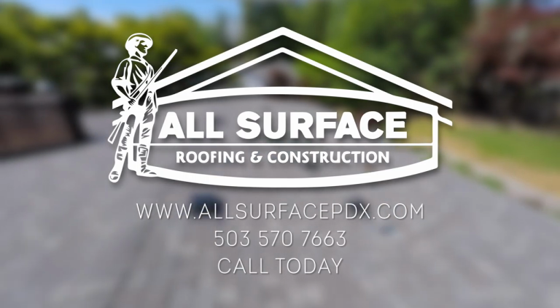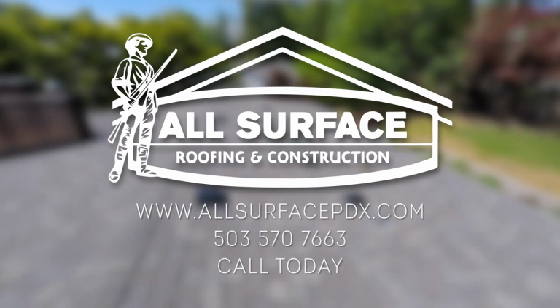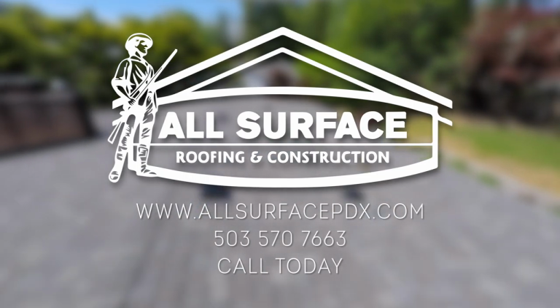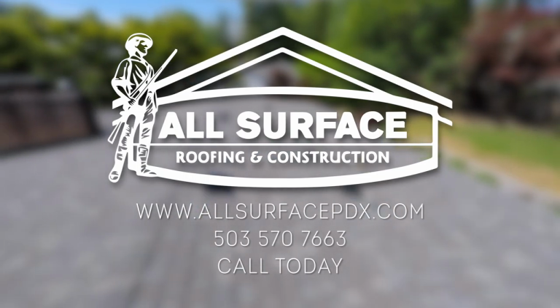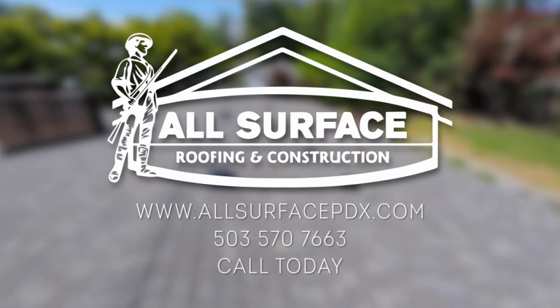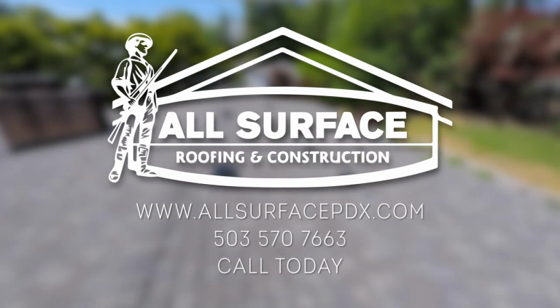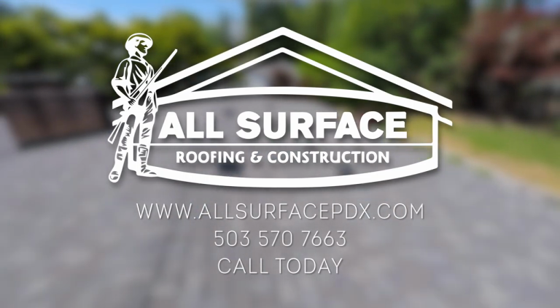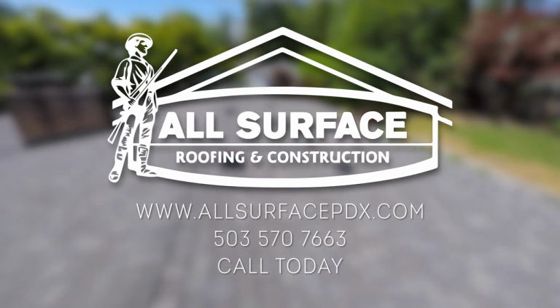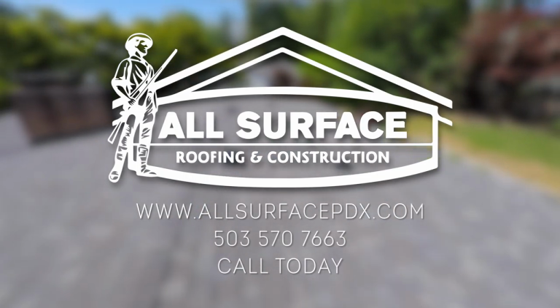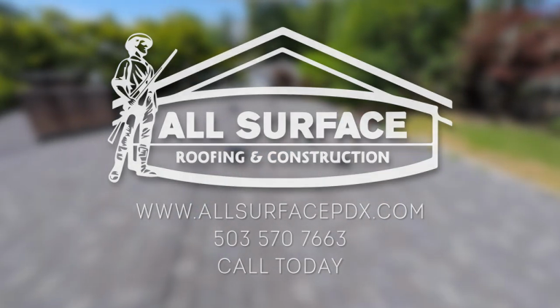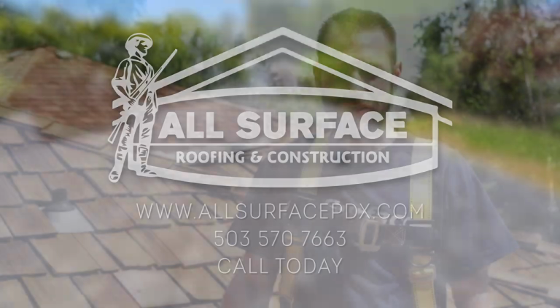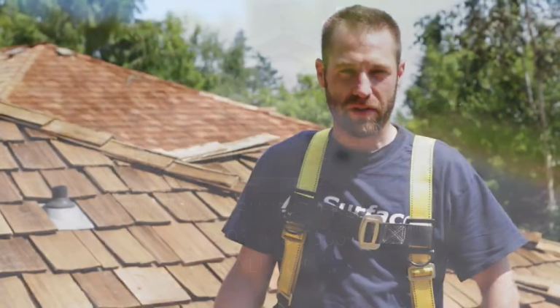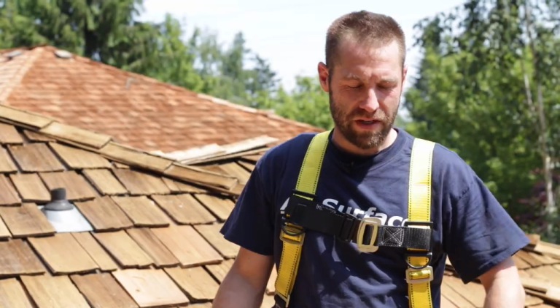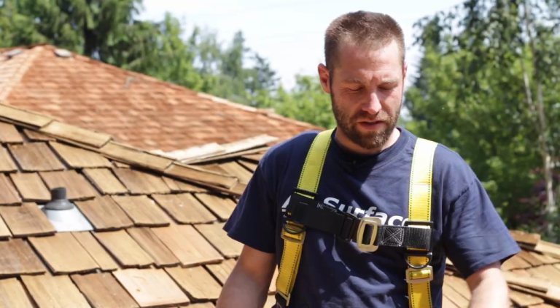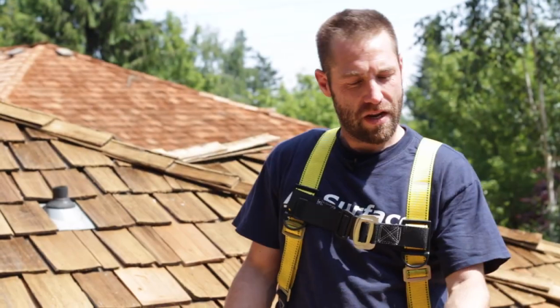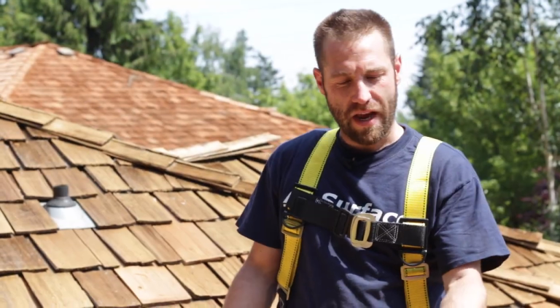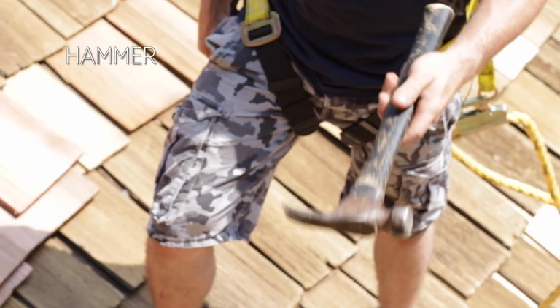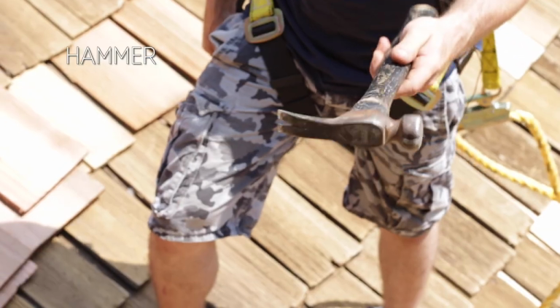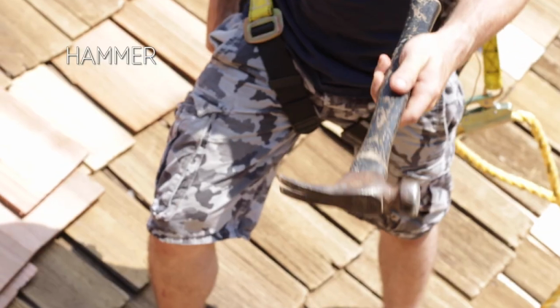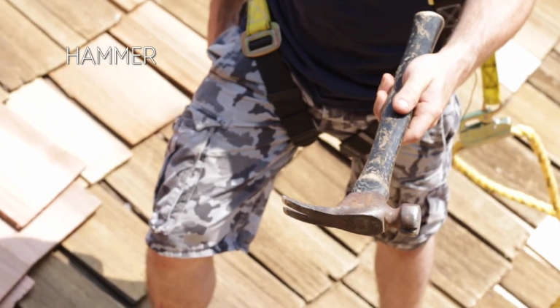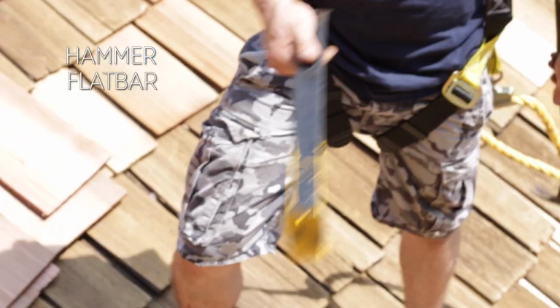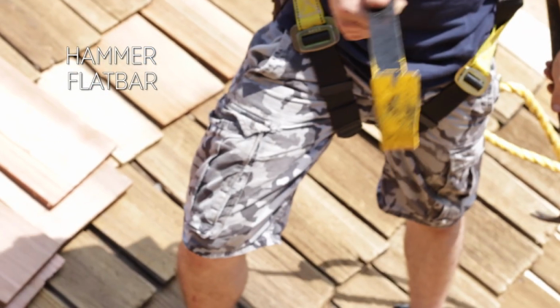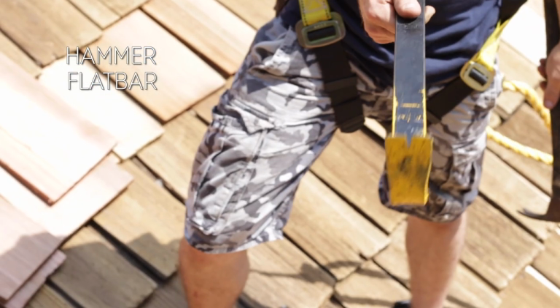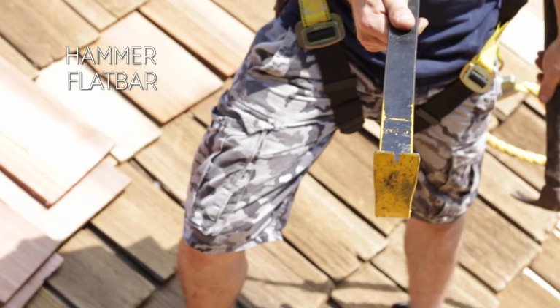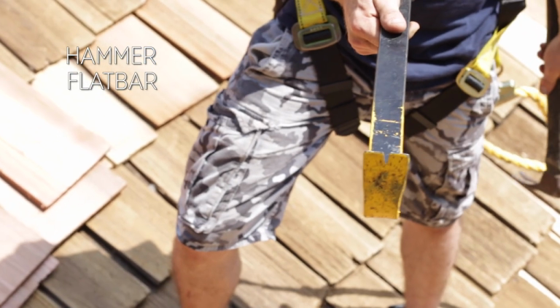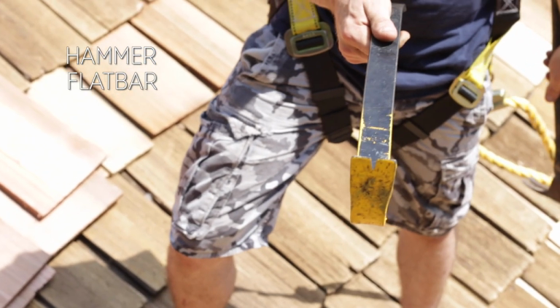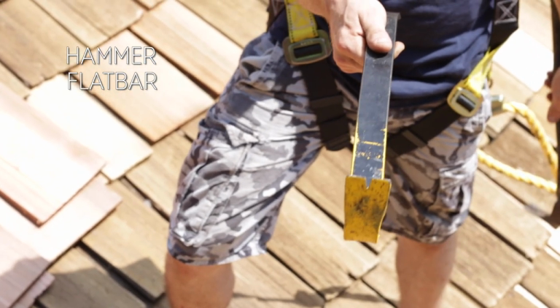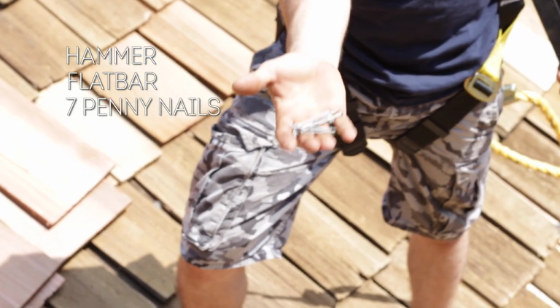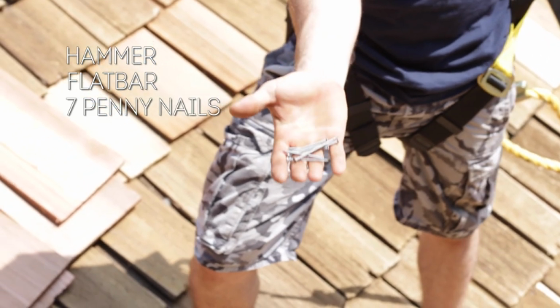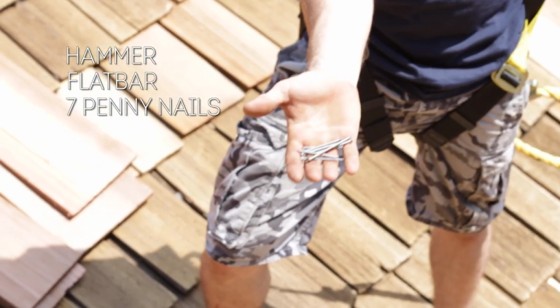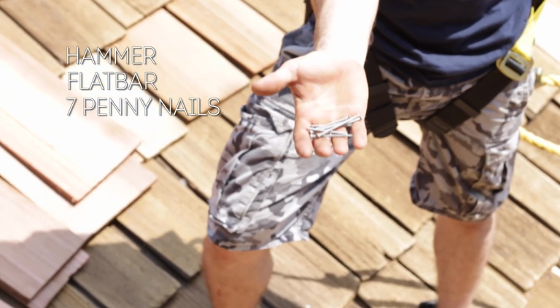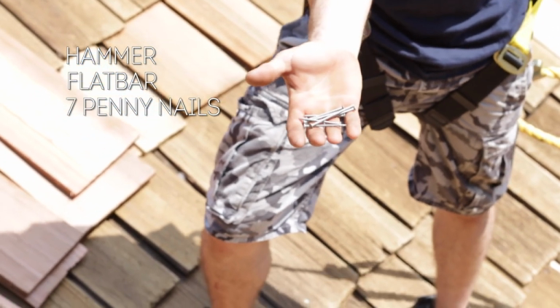It's pretty simple. The tools you're going to need for this: a hammer, a flat bar, and some seven penny nails.